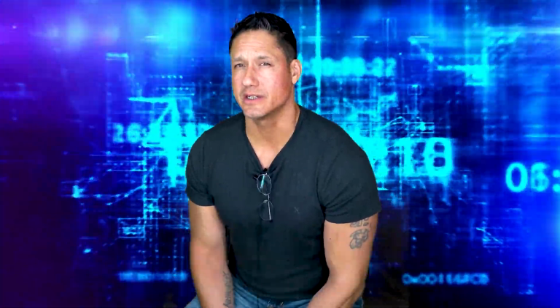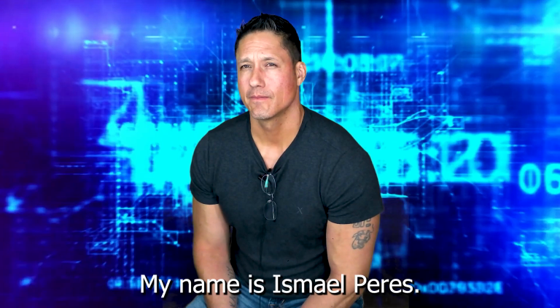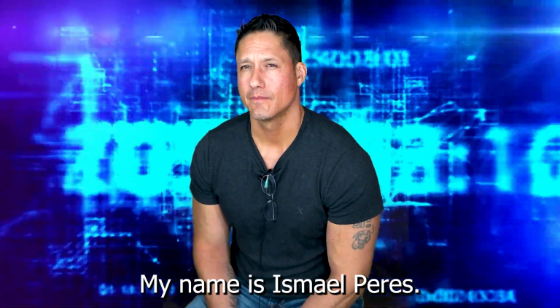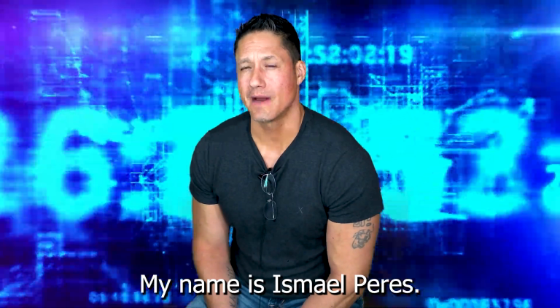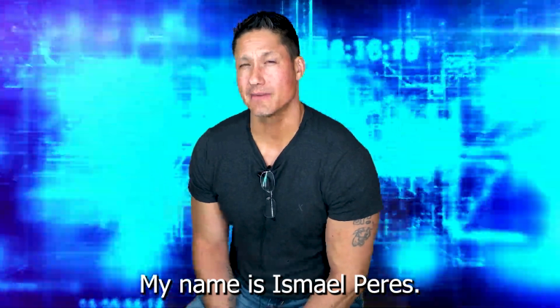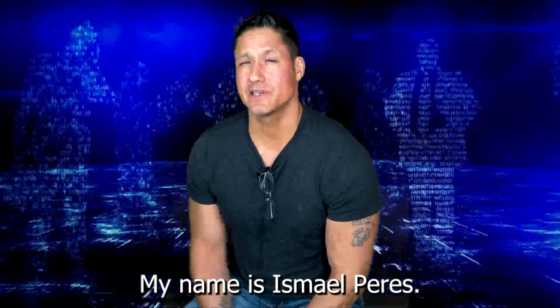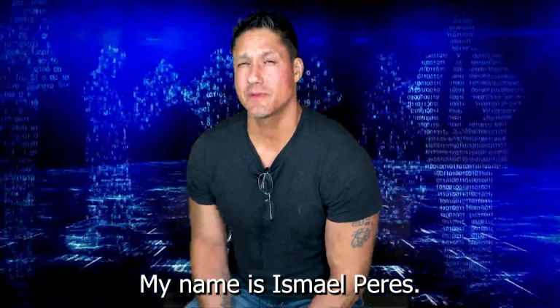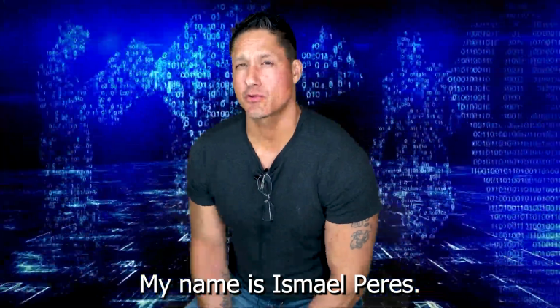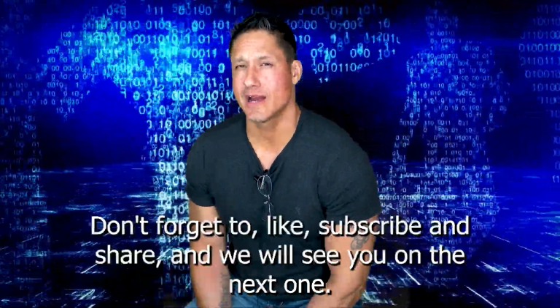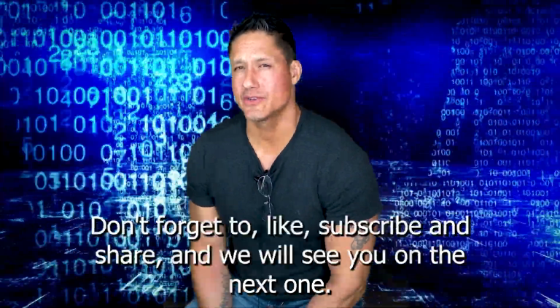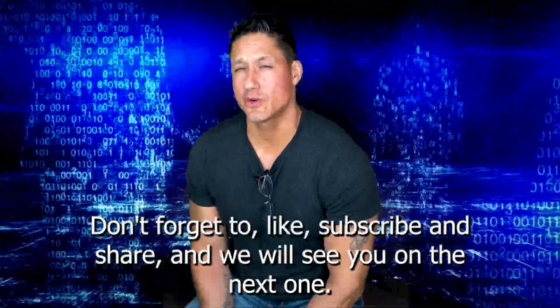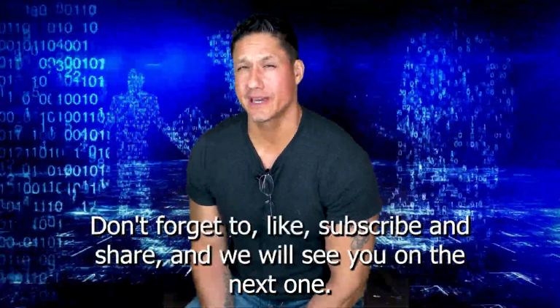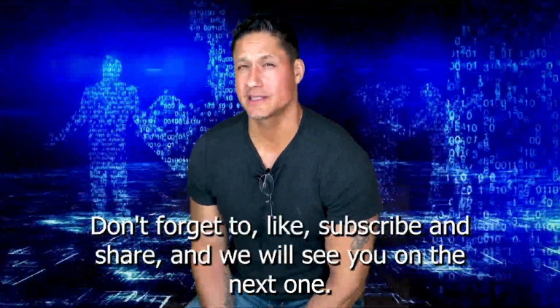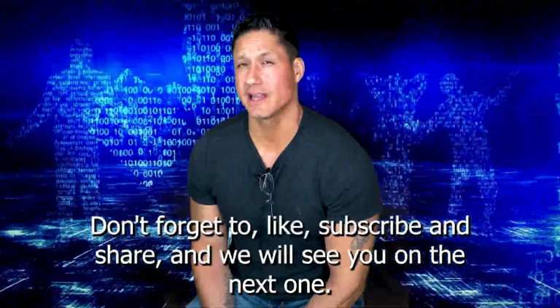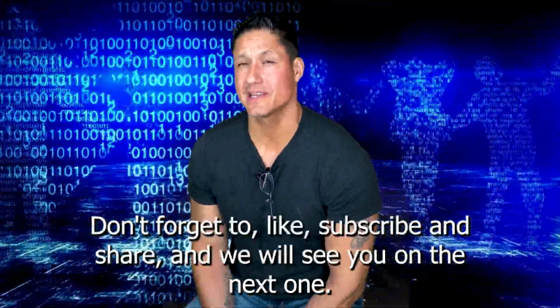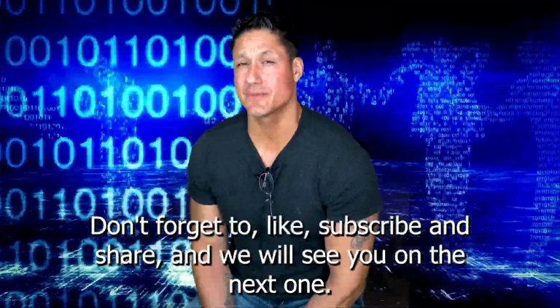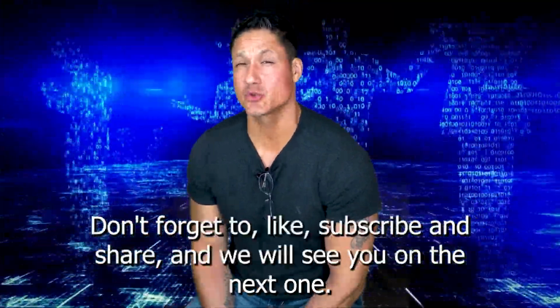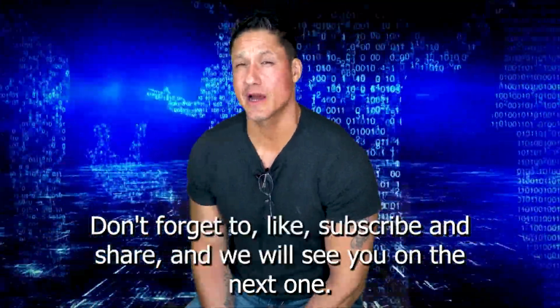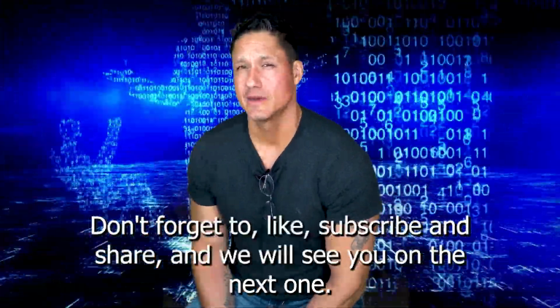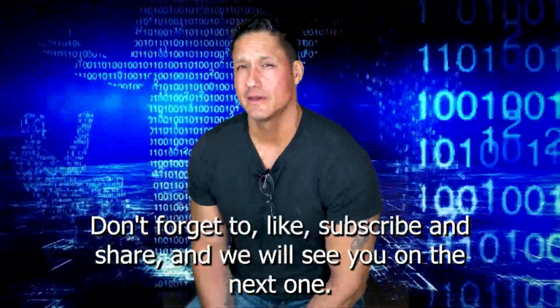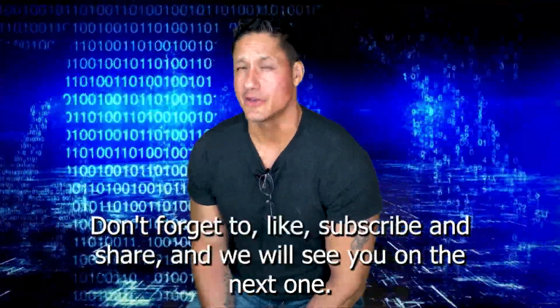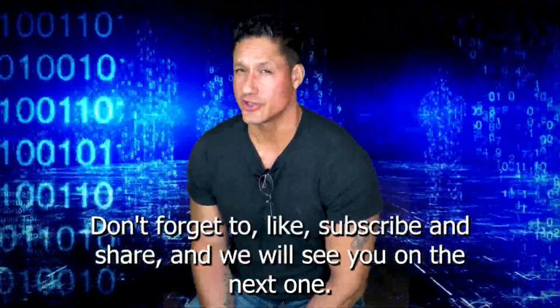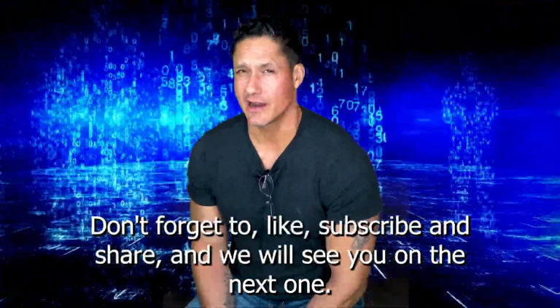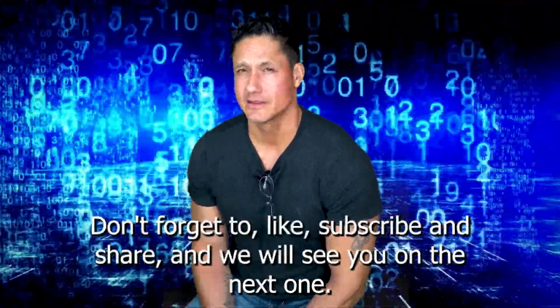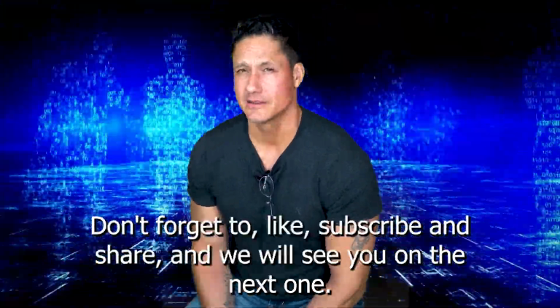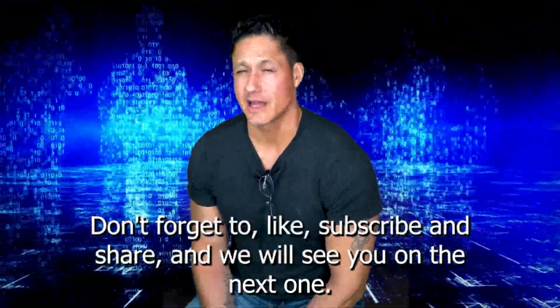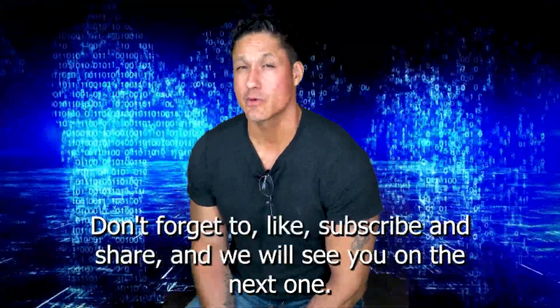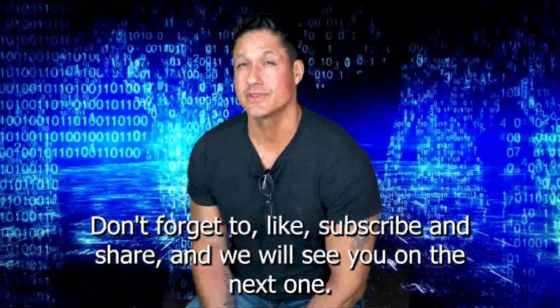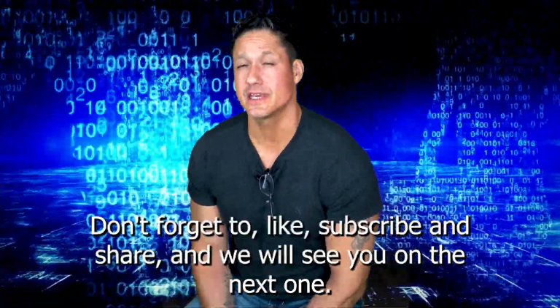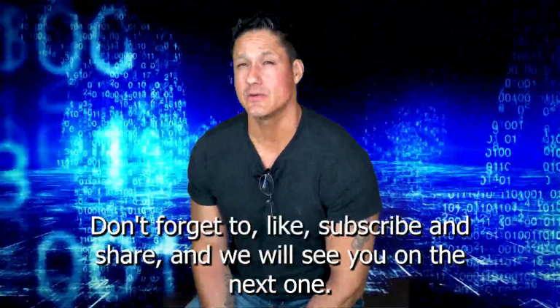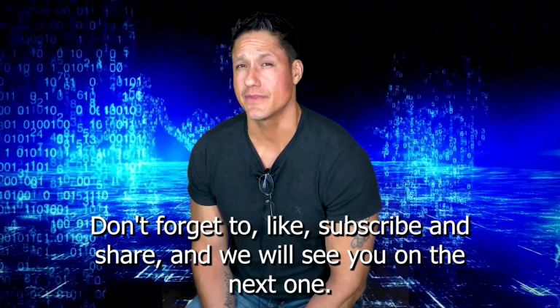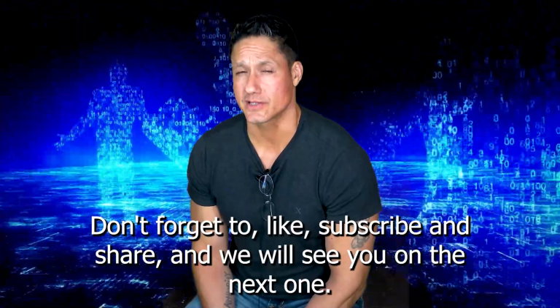My name is Ishmael Perez. Don't forget to like, subscribe, and share, and we will see you on the next one.